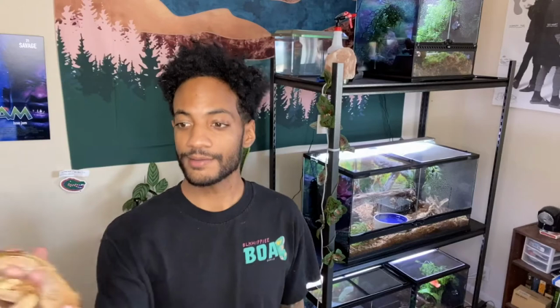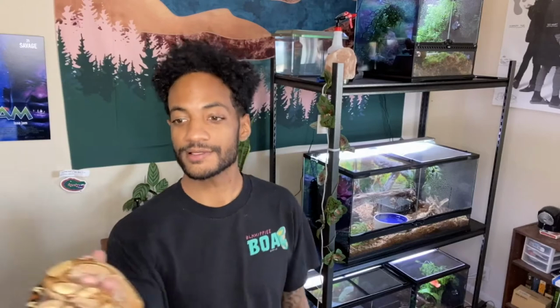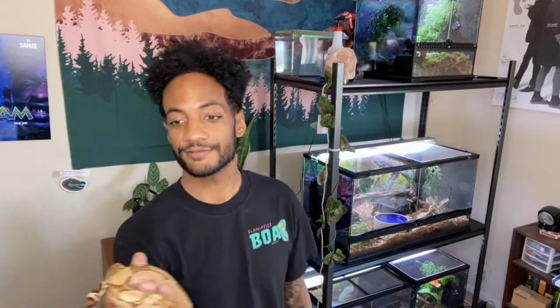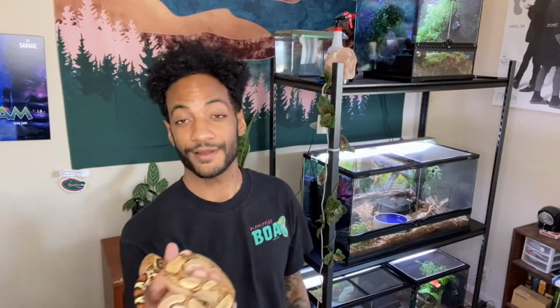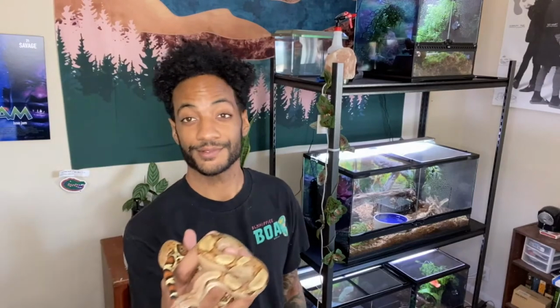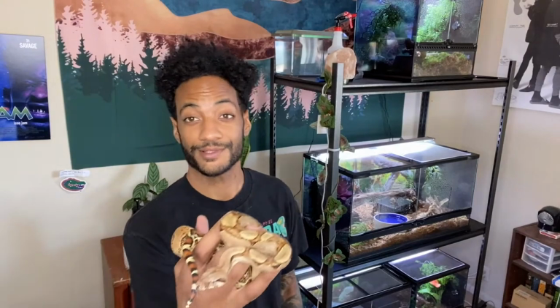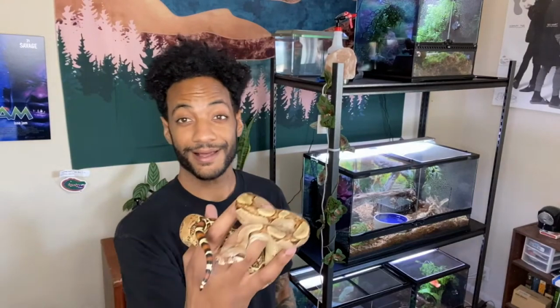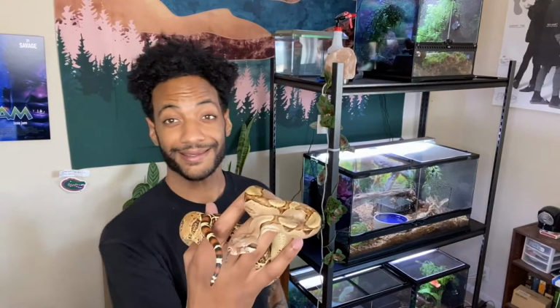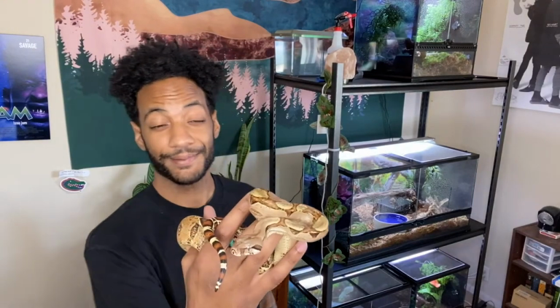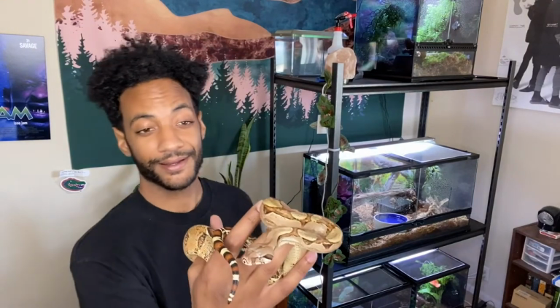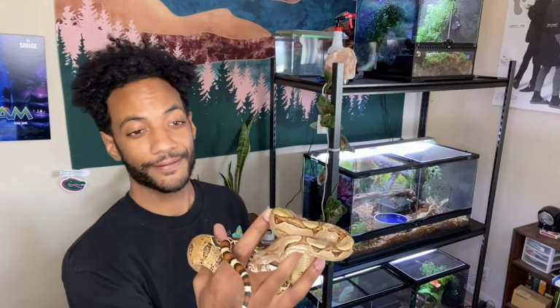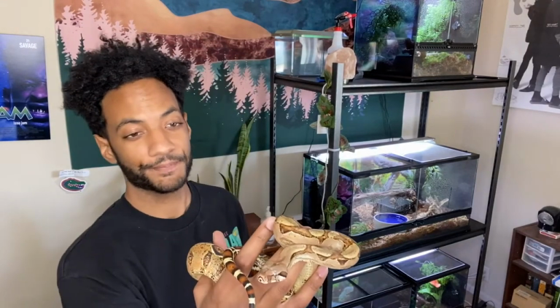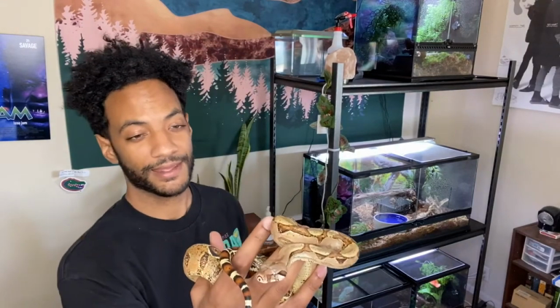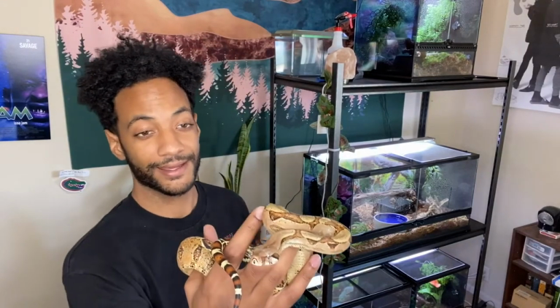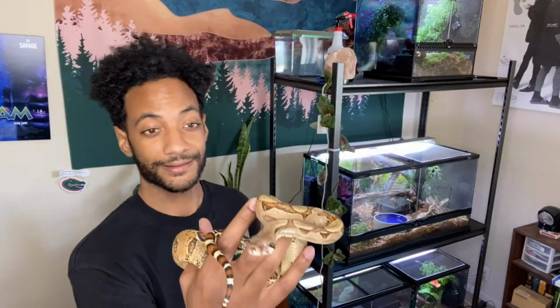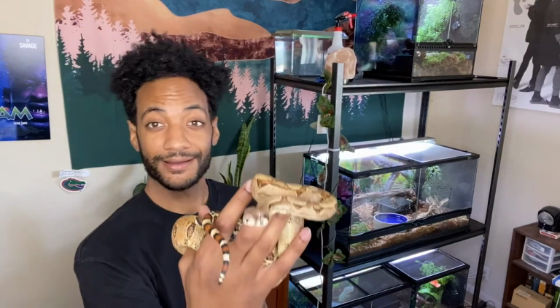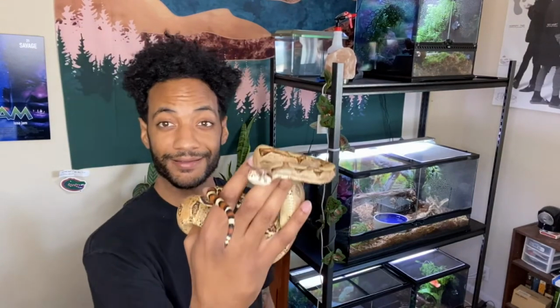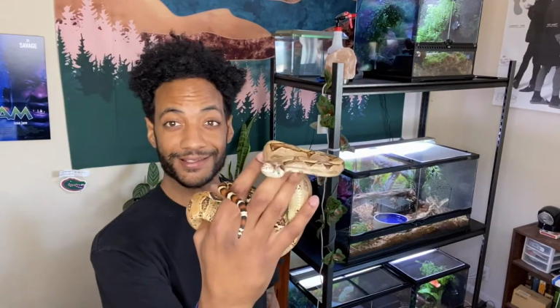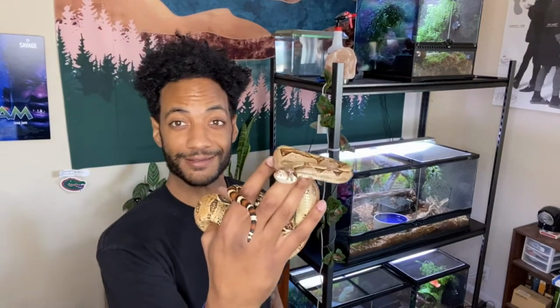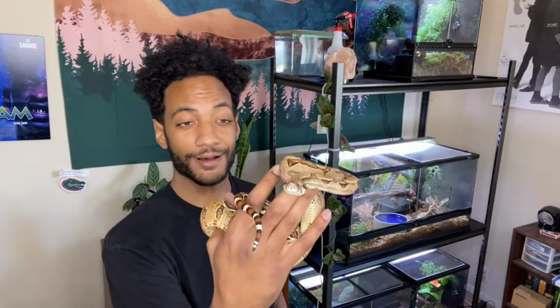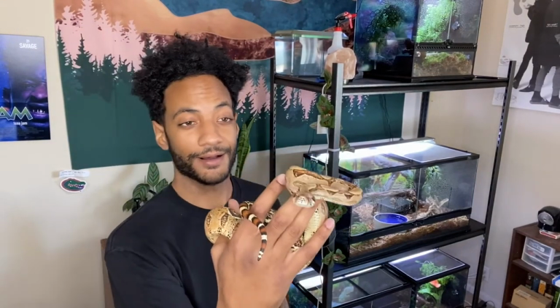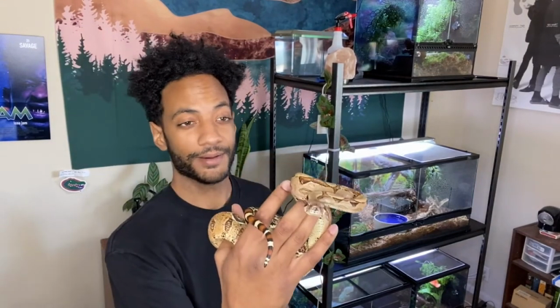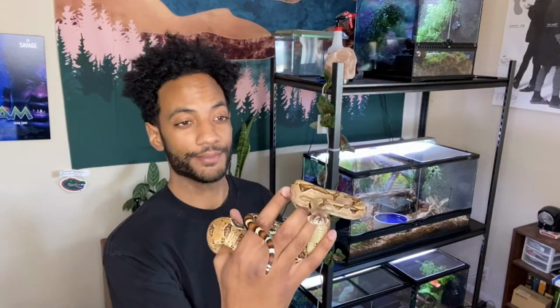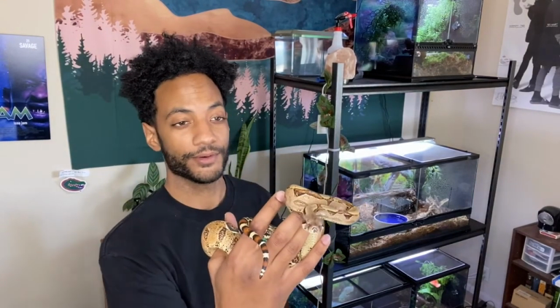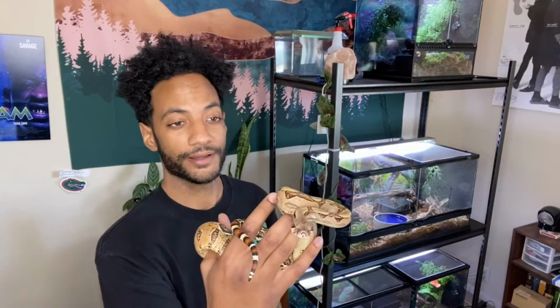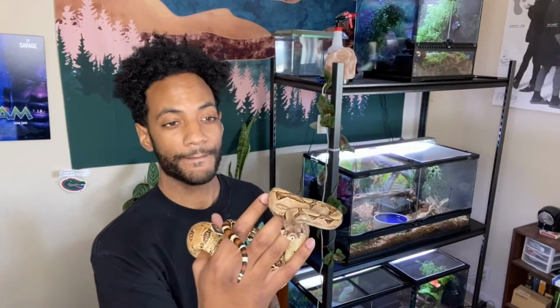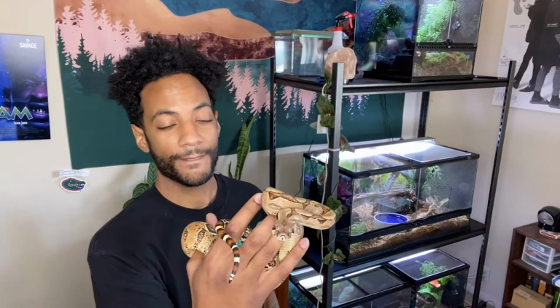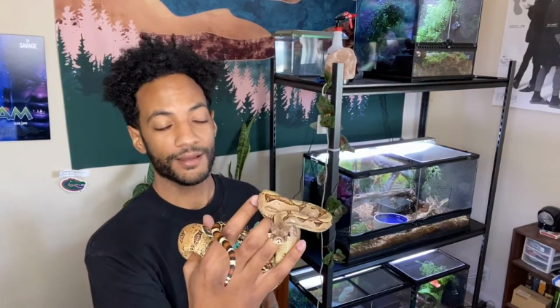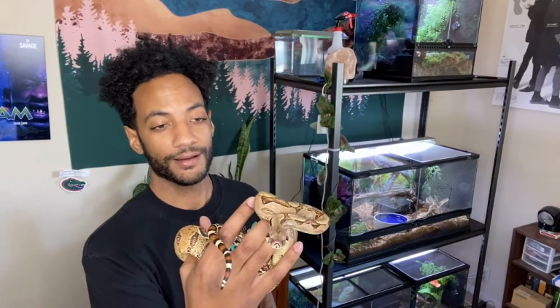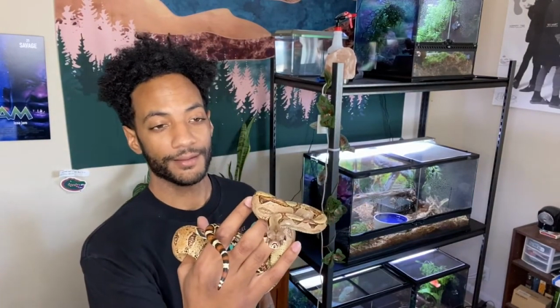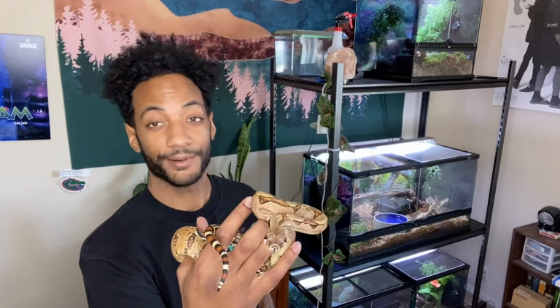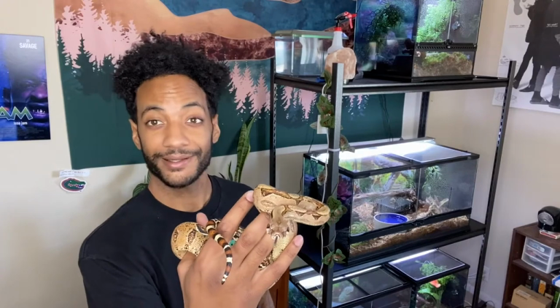Hey, what's up, fam? So it's Black Kippy here, and this is my boy, Bowie.